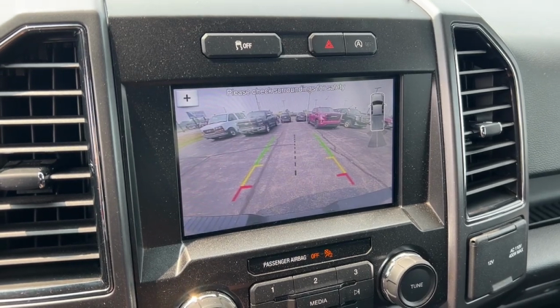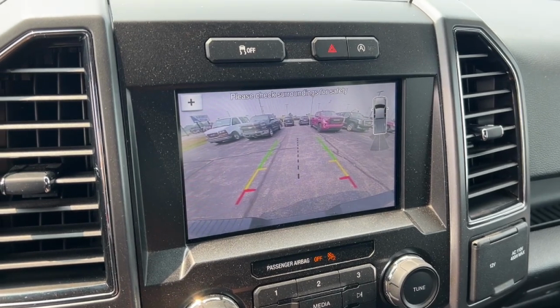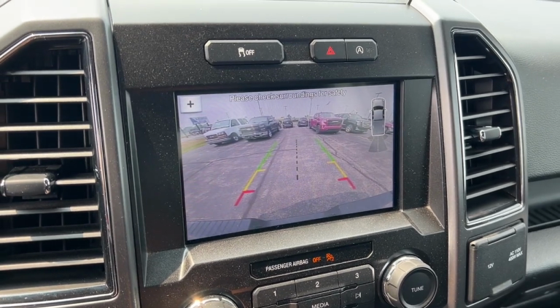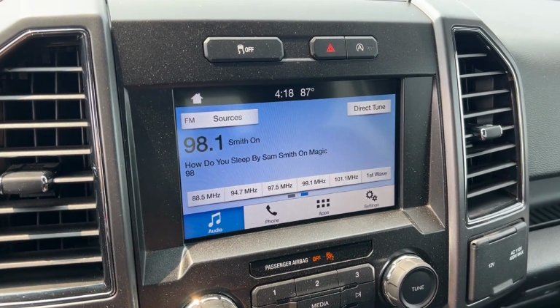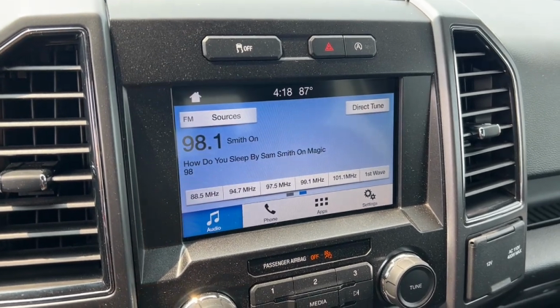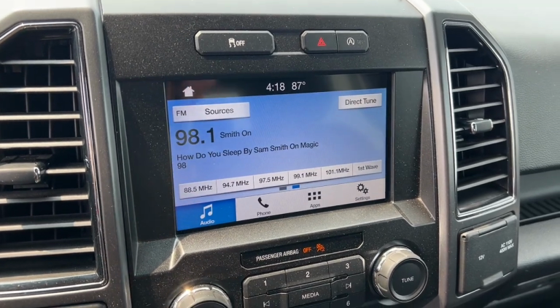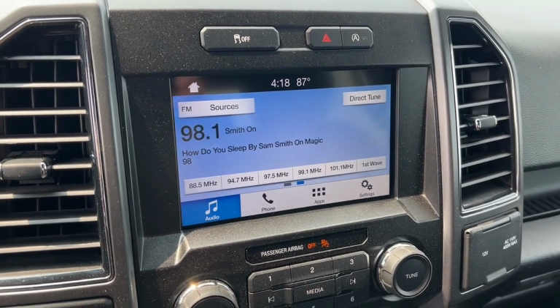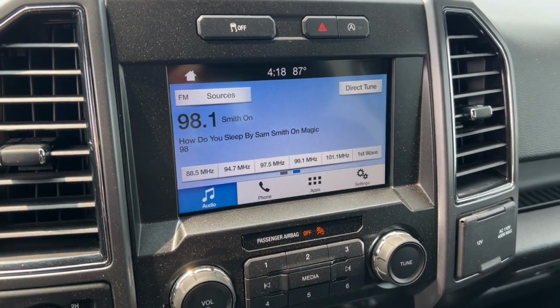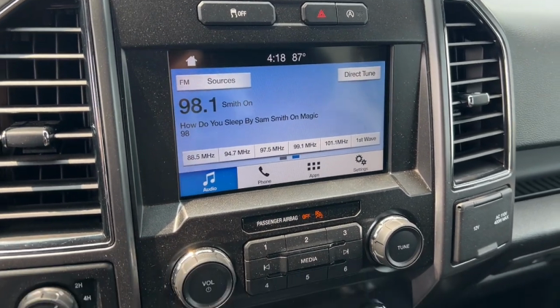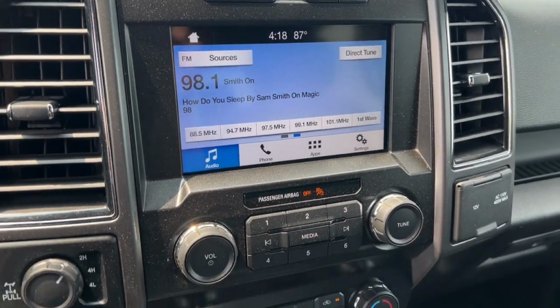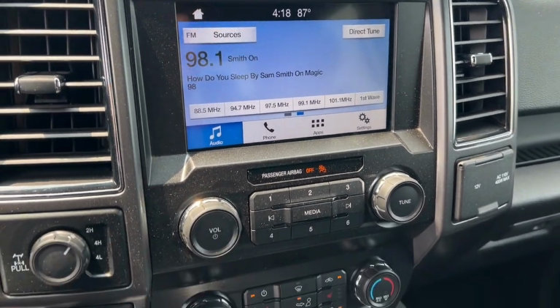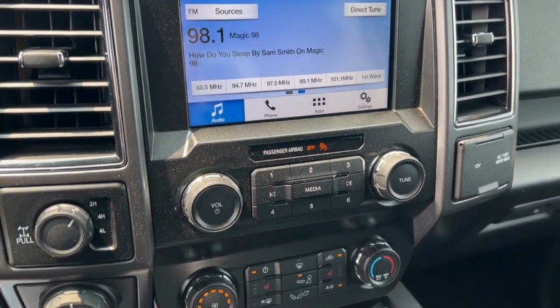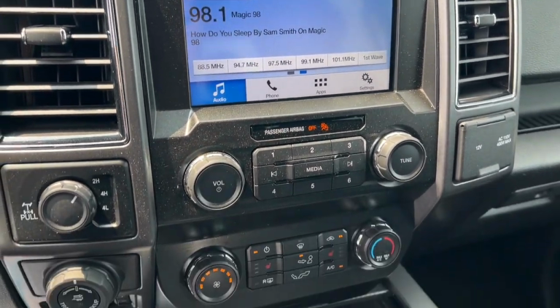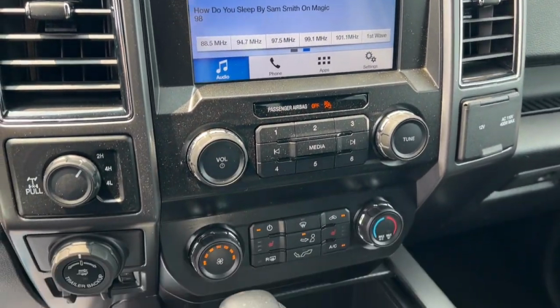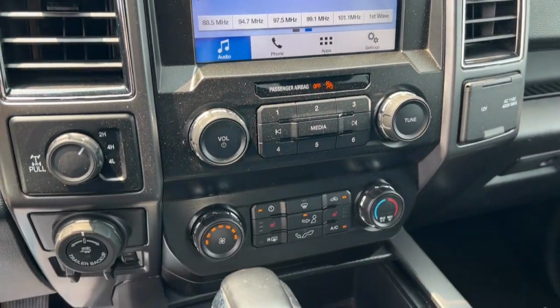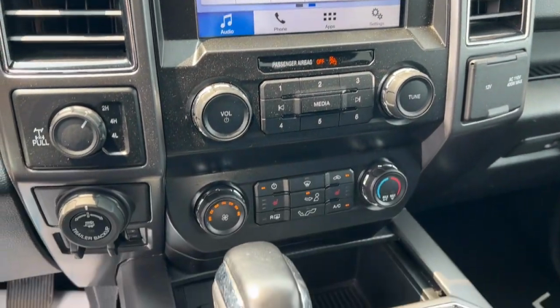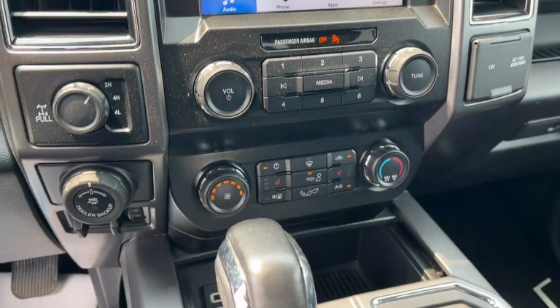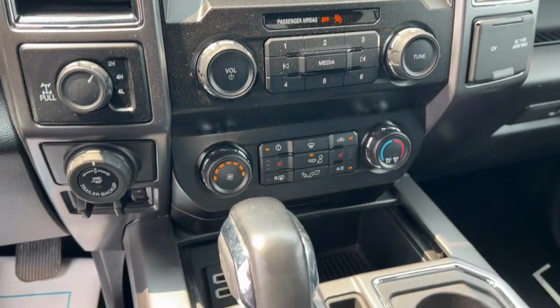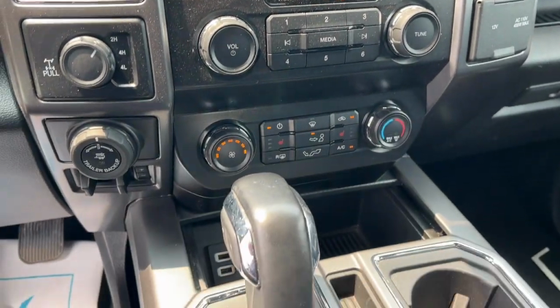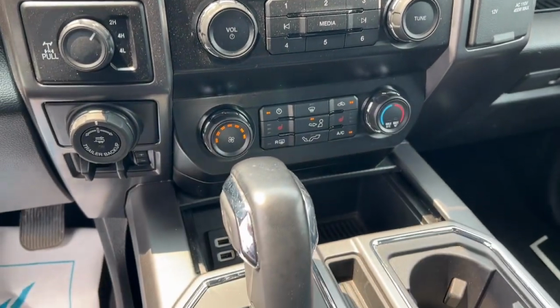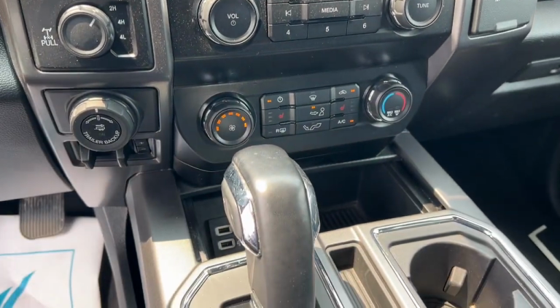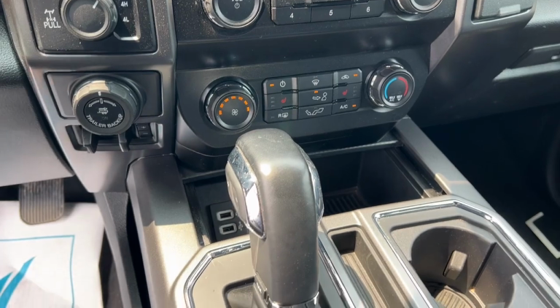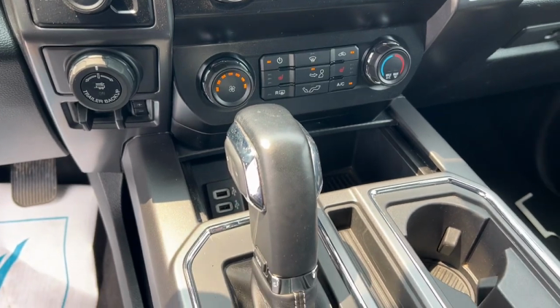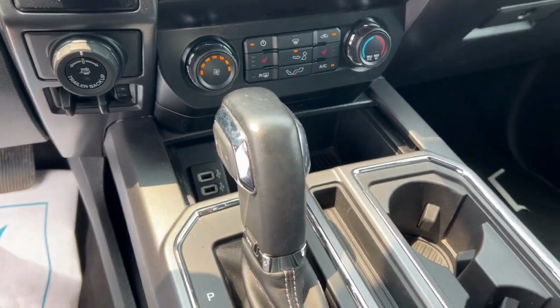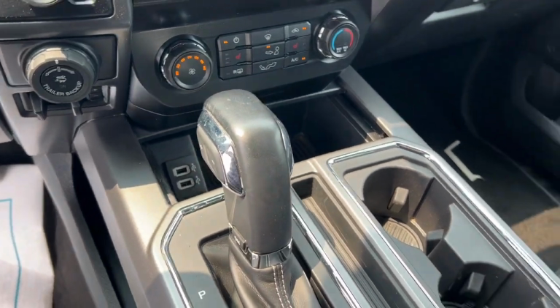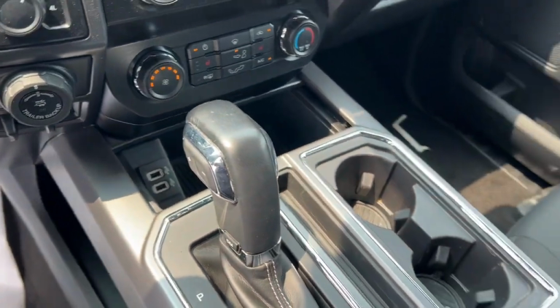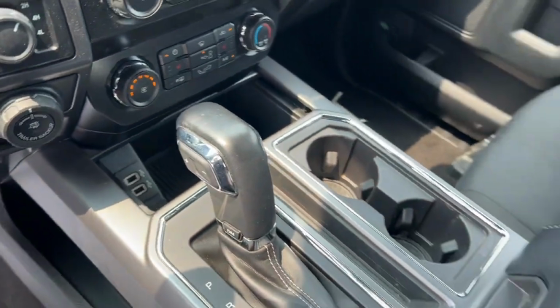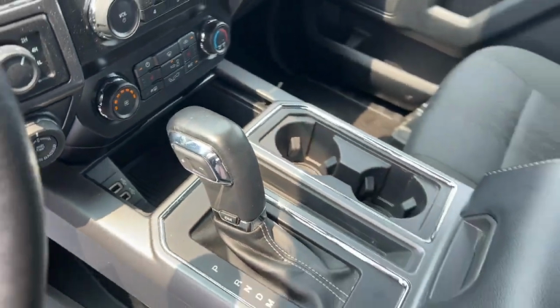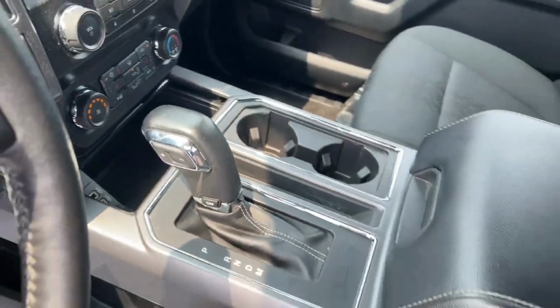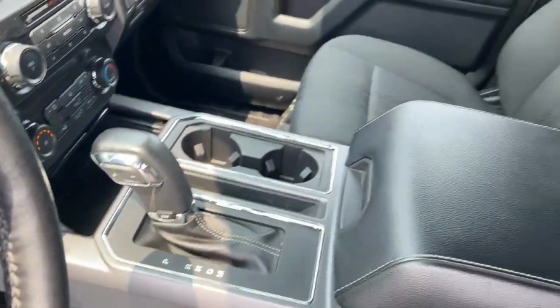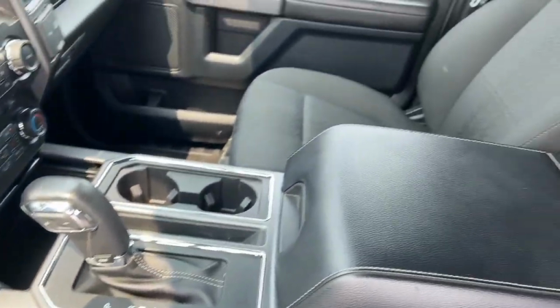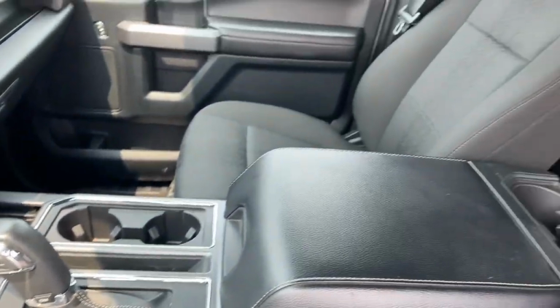Fog lamps. Remote engine start. Steering wheel audio controls. Electronic stability control.